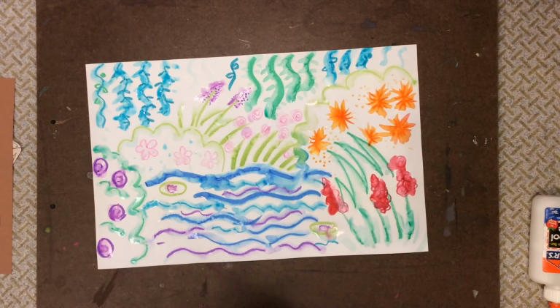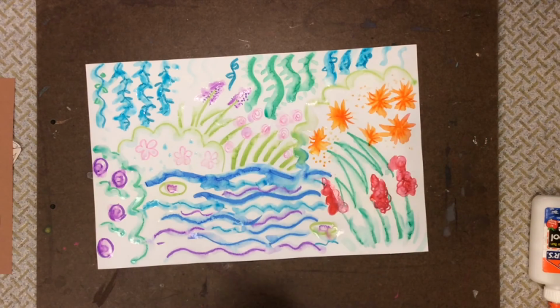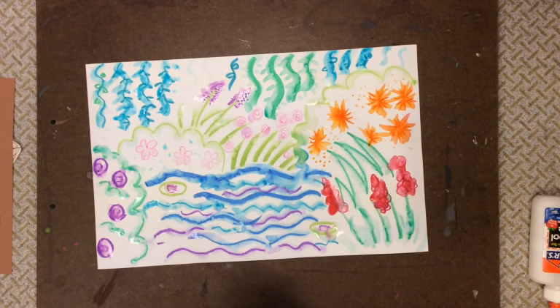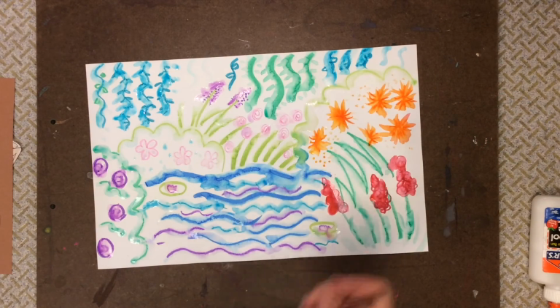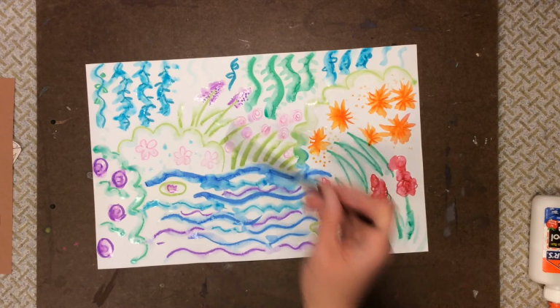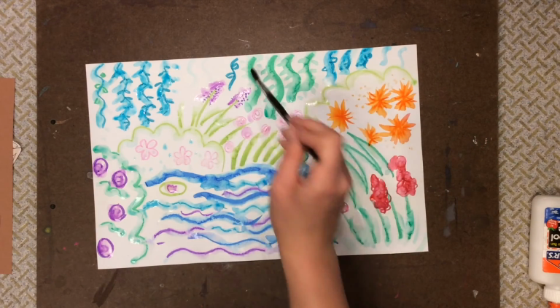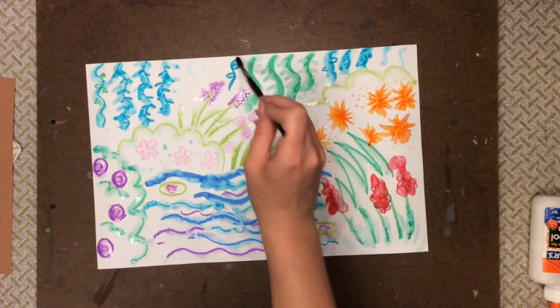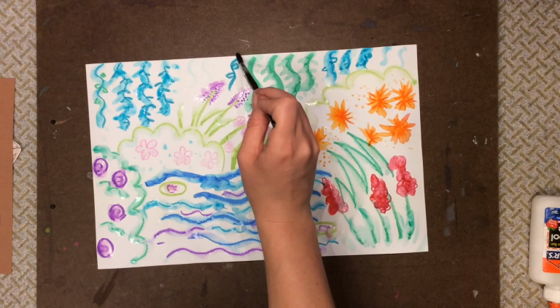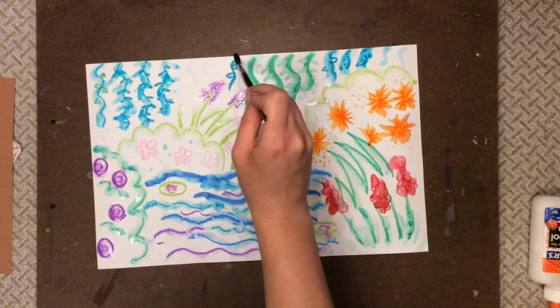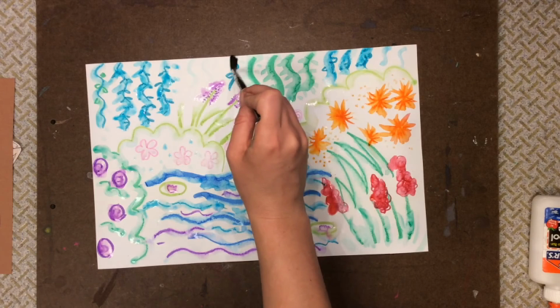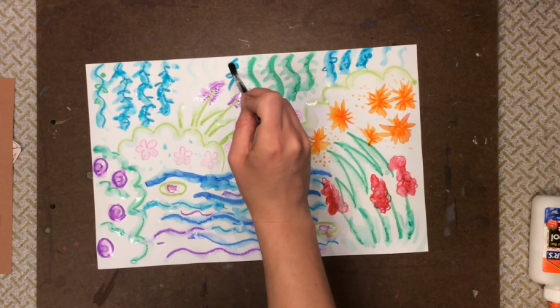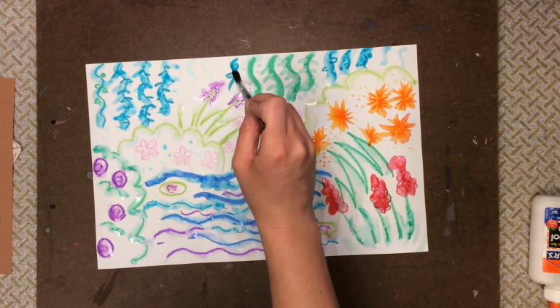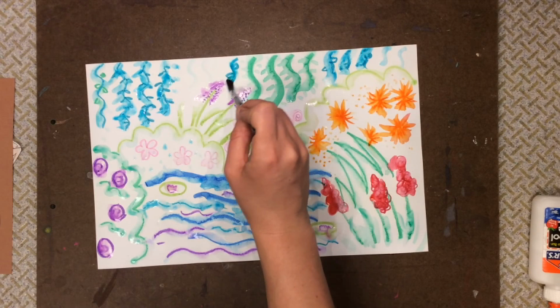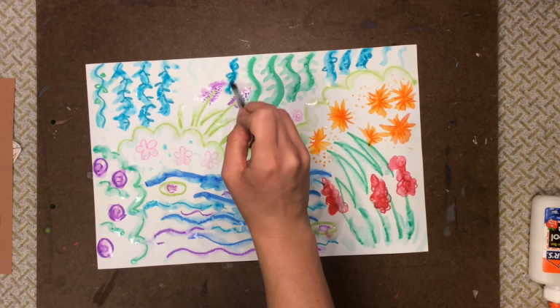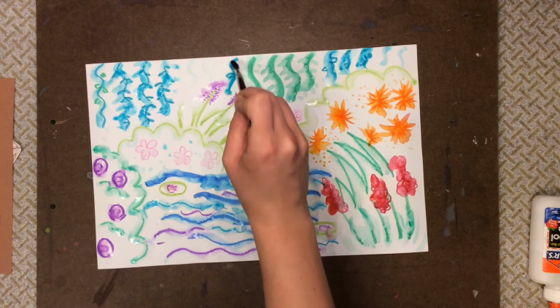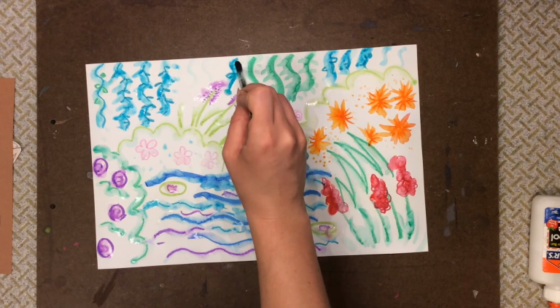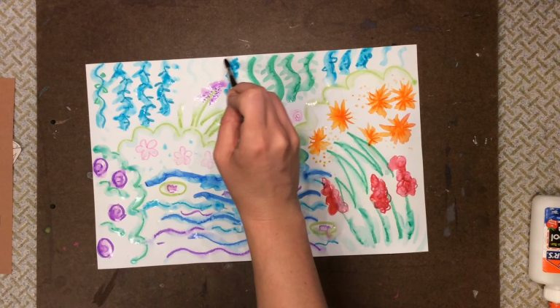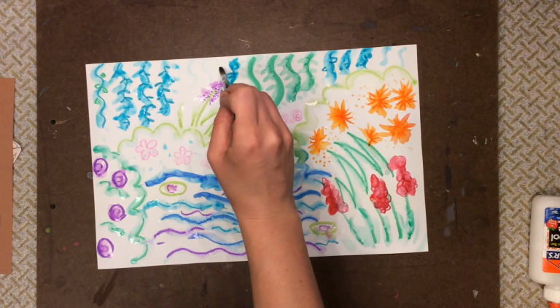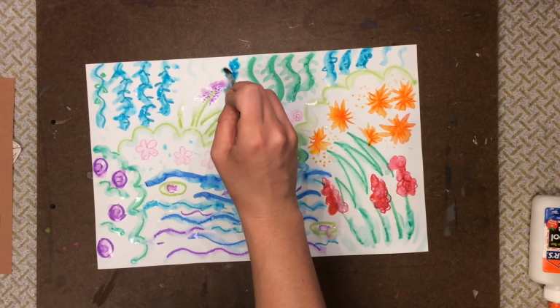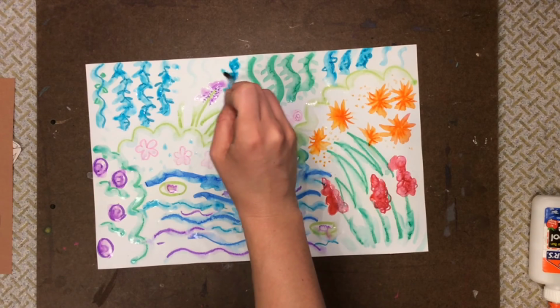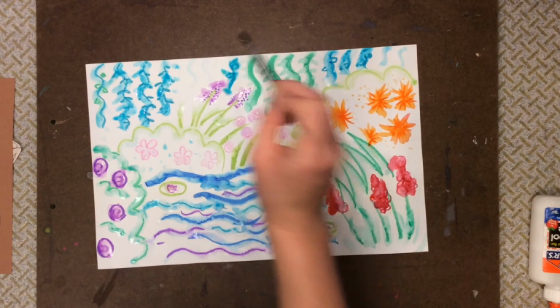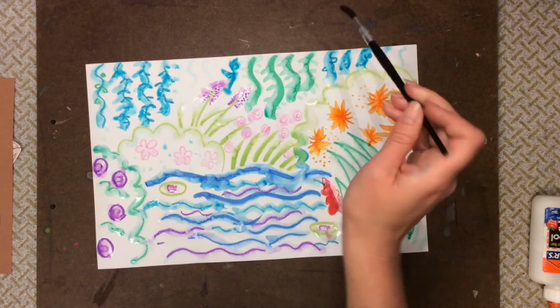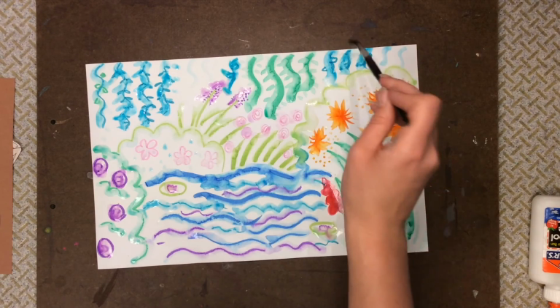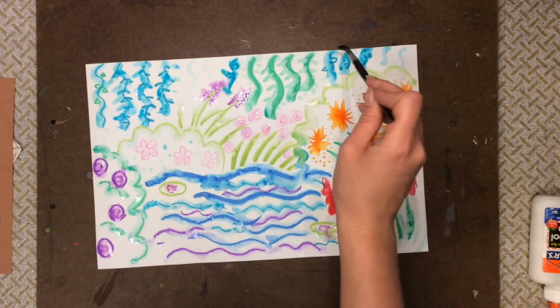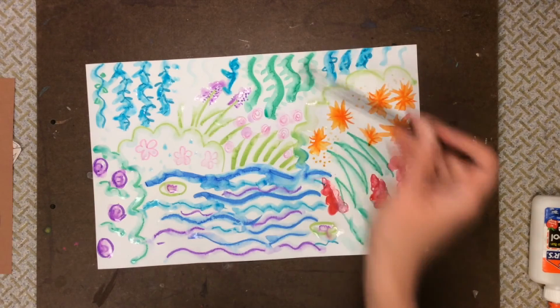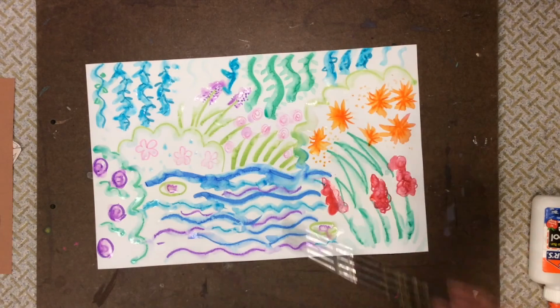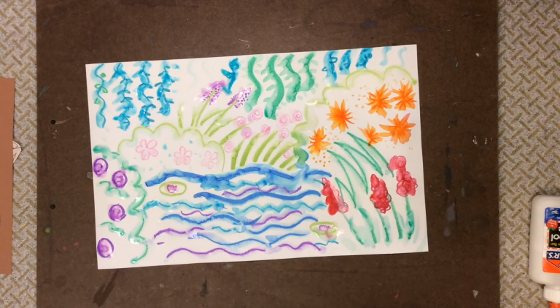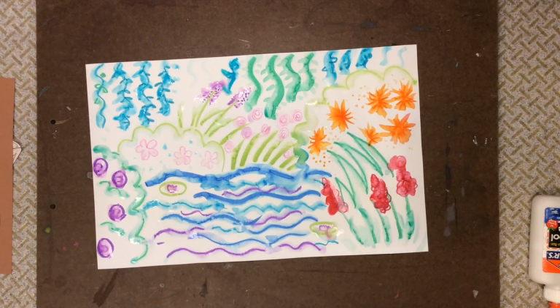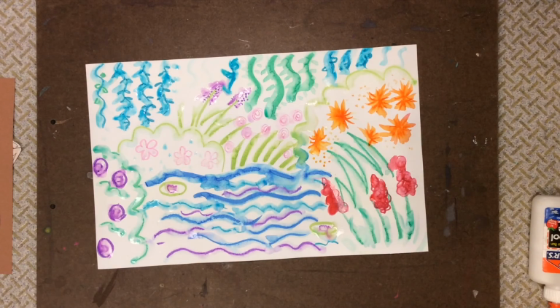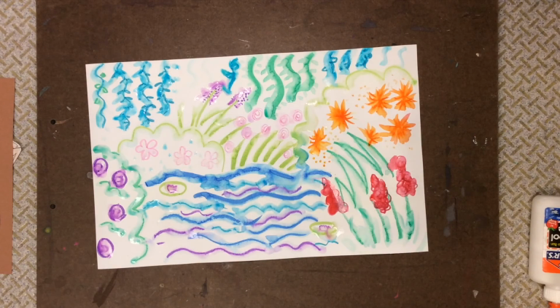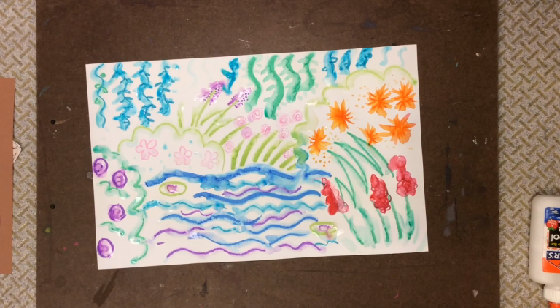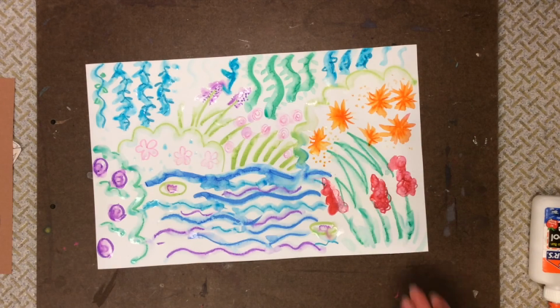When you're all finished tracing your lines, you'll have a beautiful blendy impressionism picture.